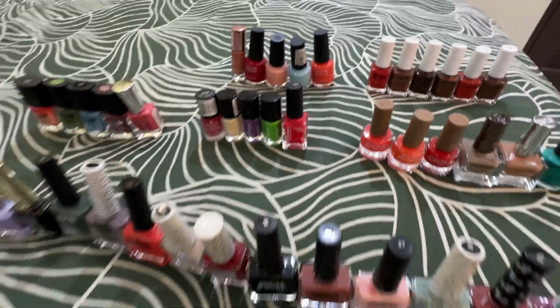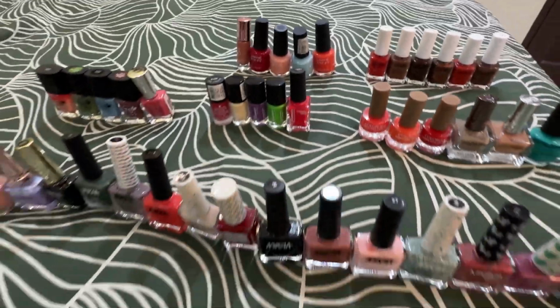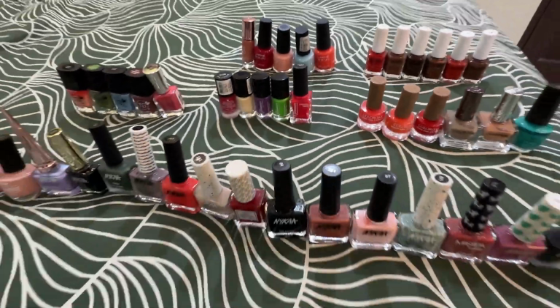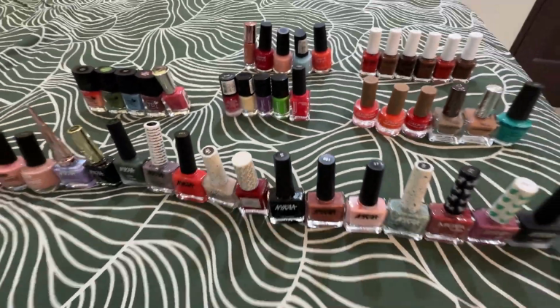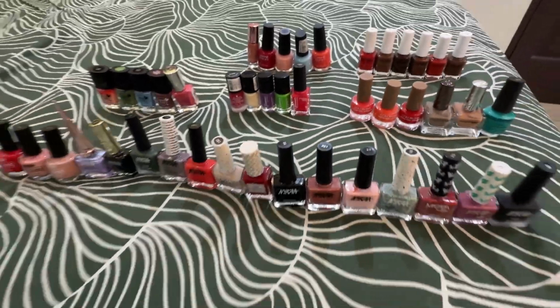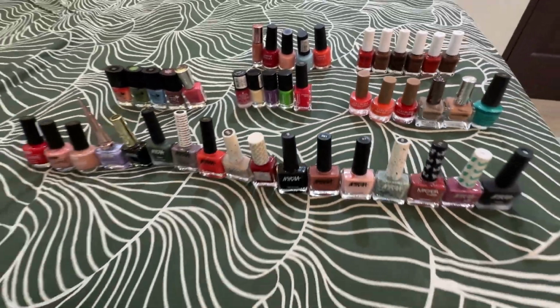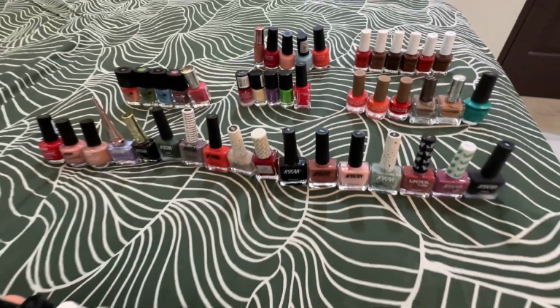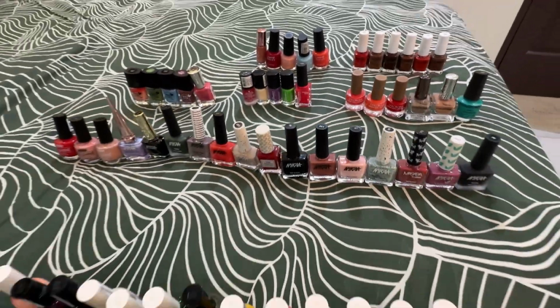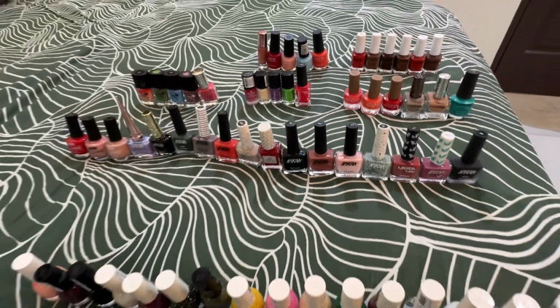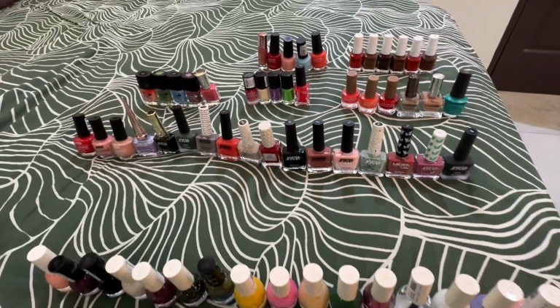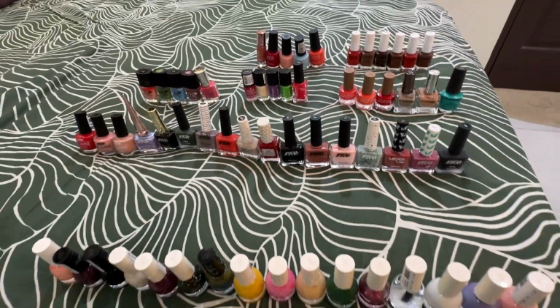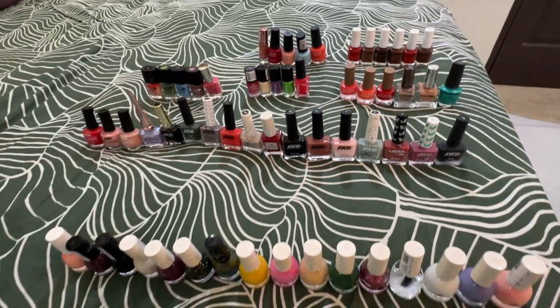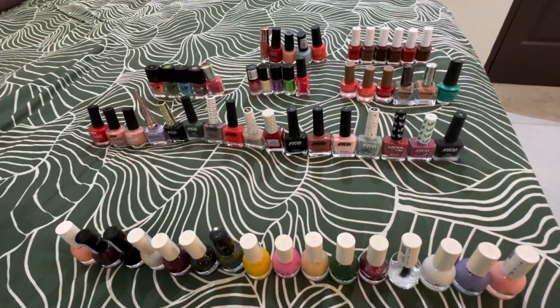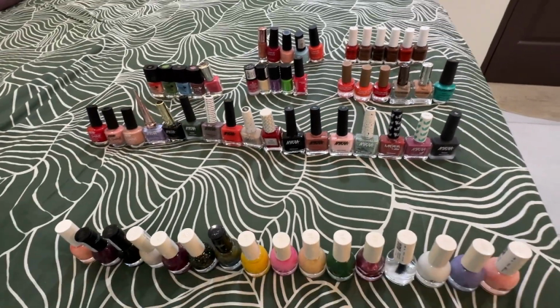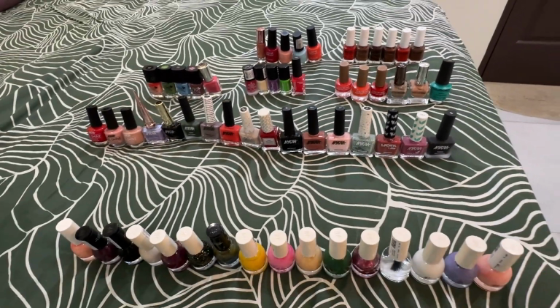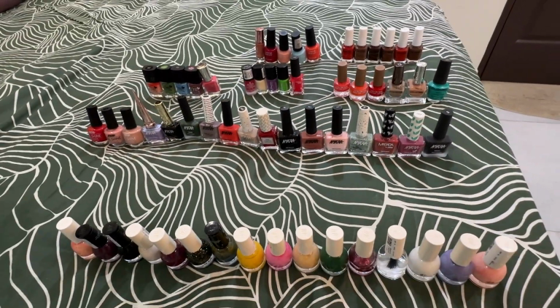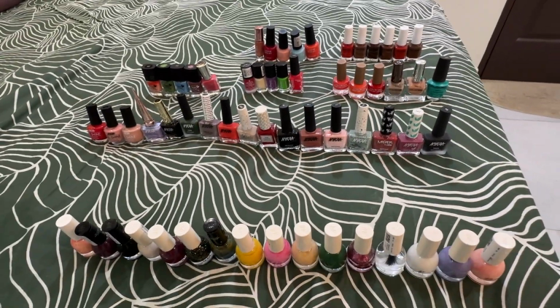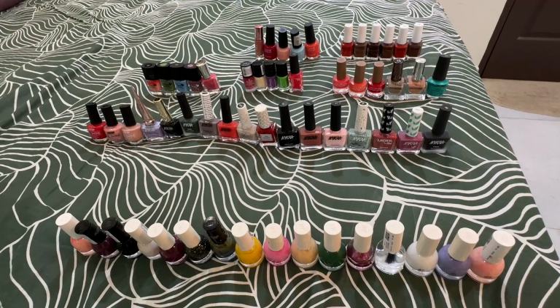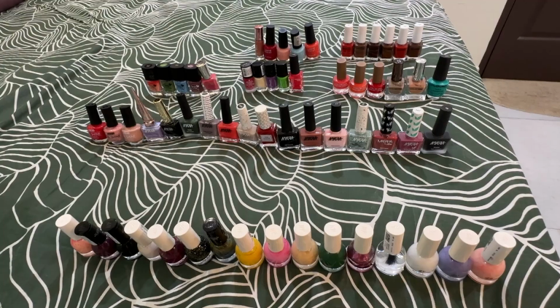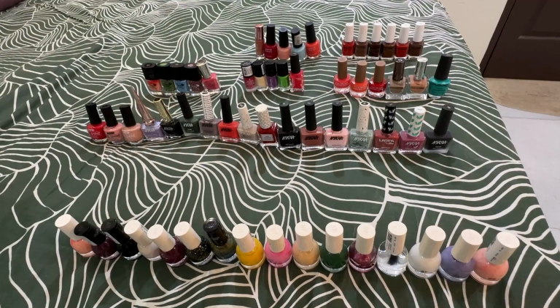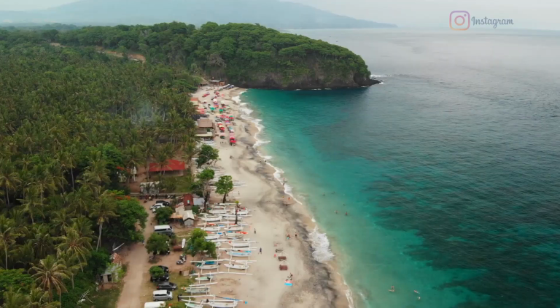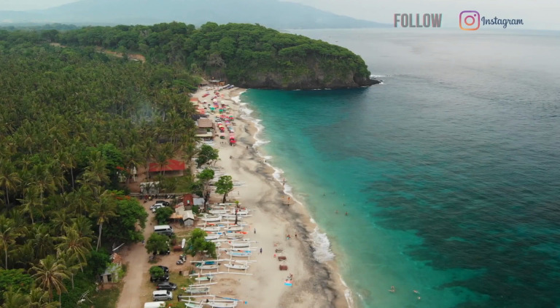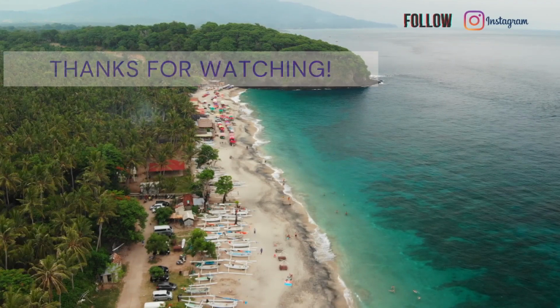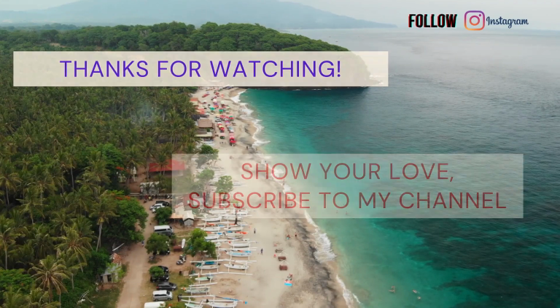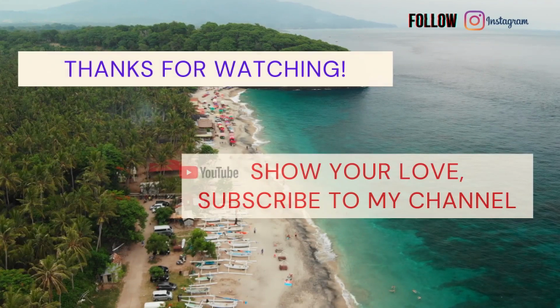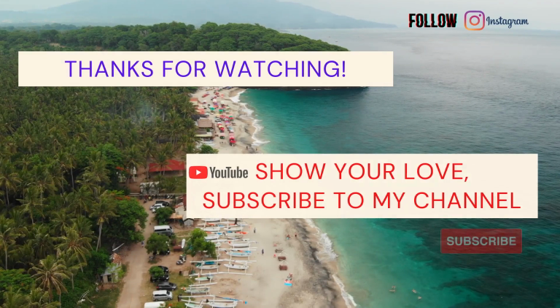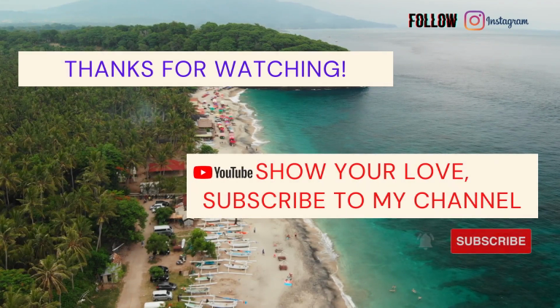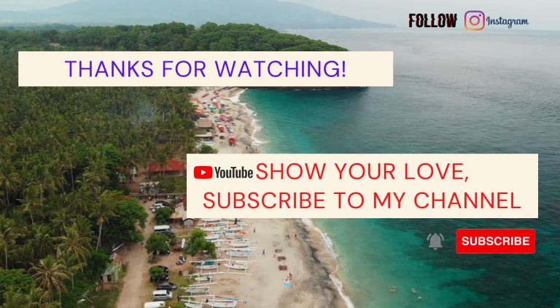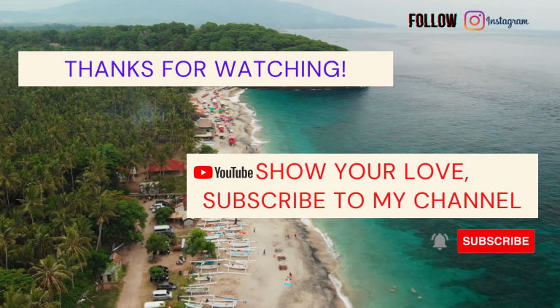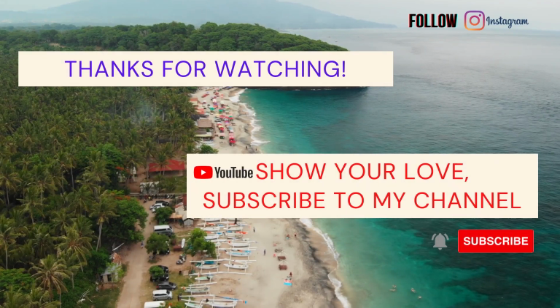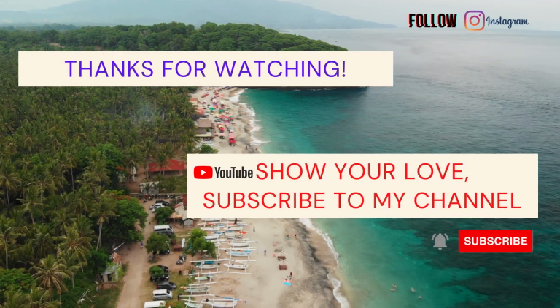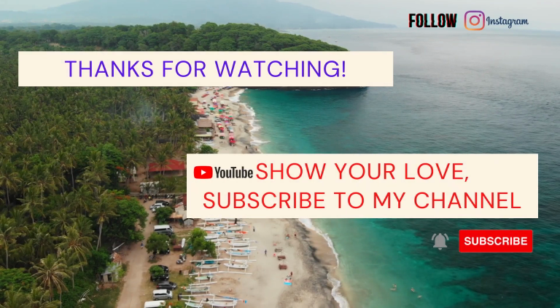That's it for my today's video, guys. If you like this video, please do like, comment, share, and subscribe to the Telangana Girl channel.